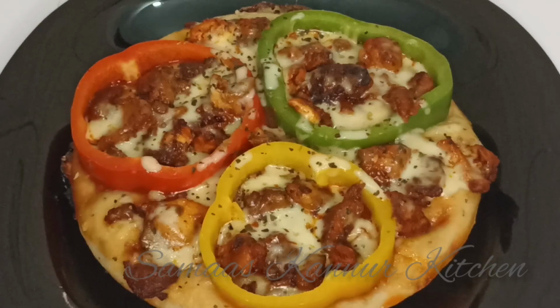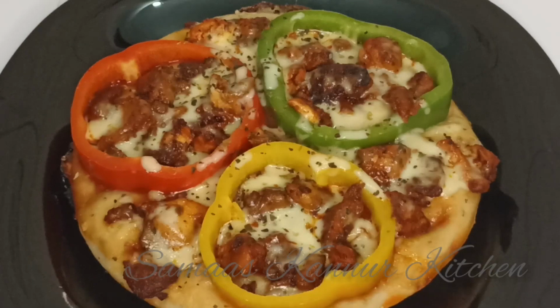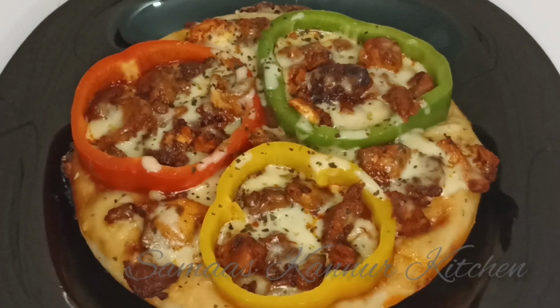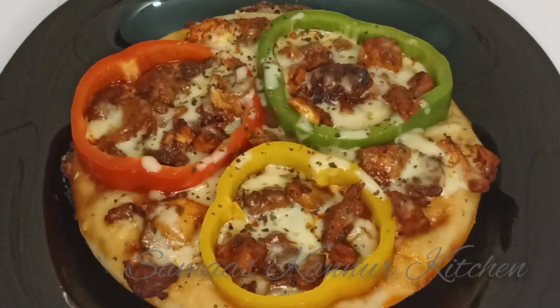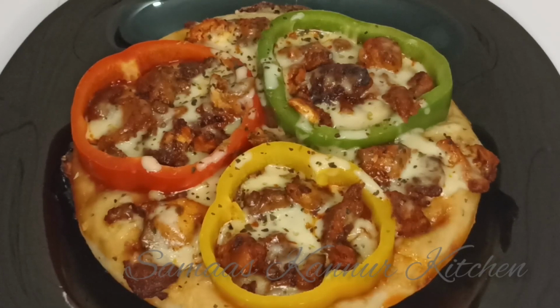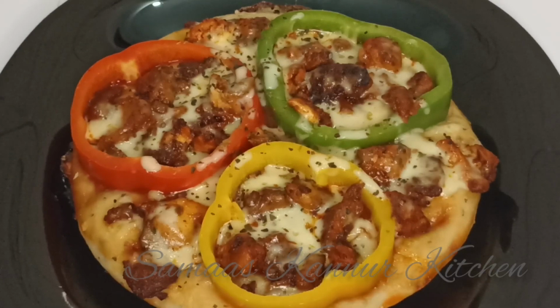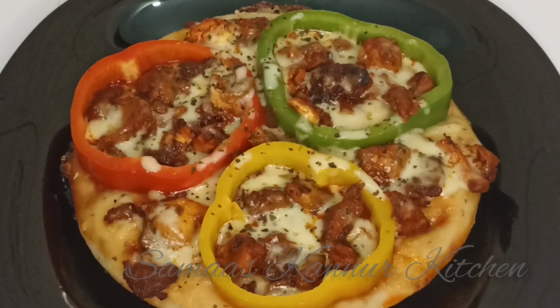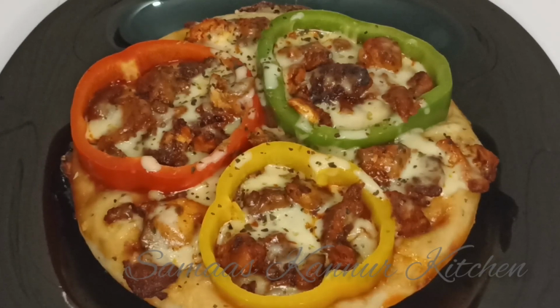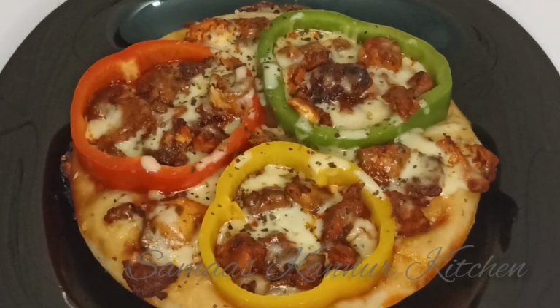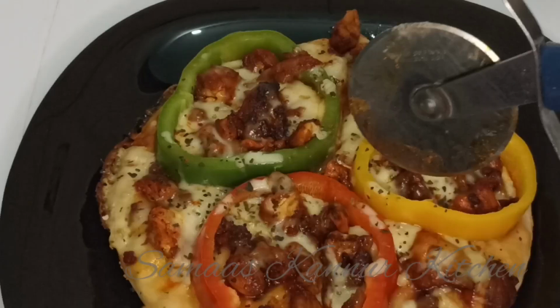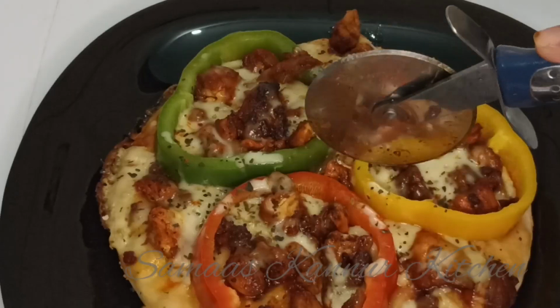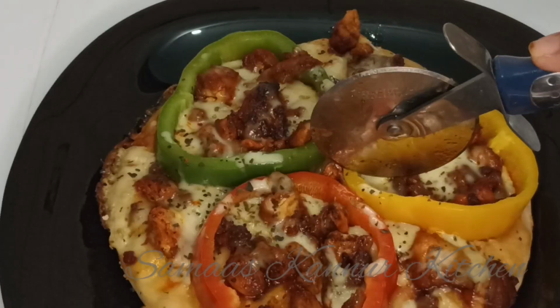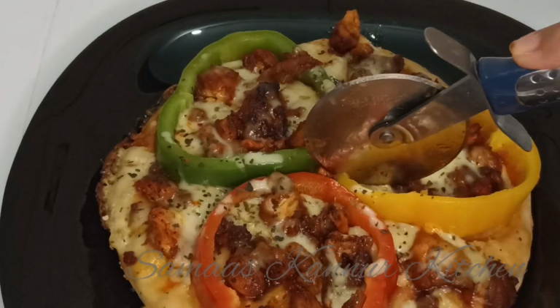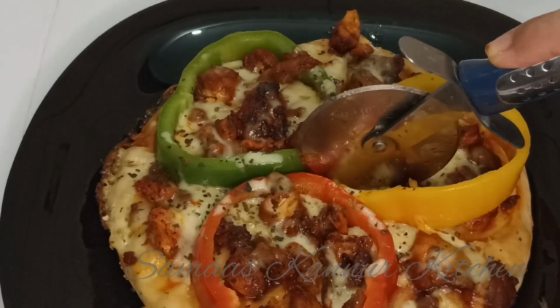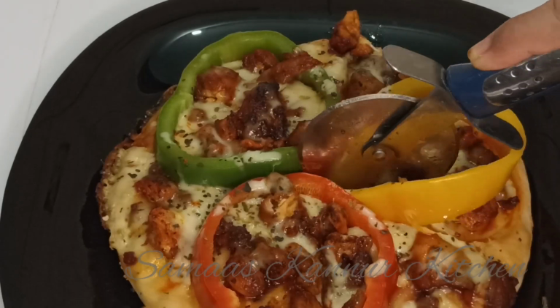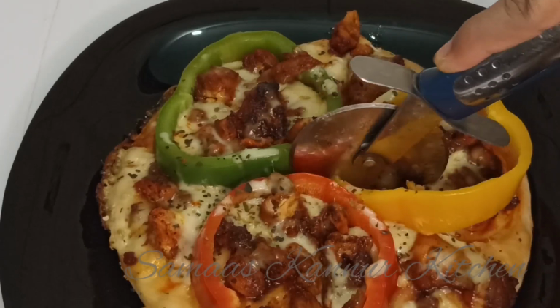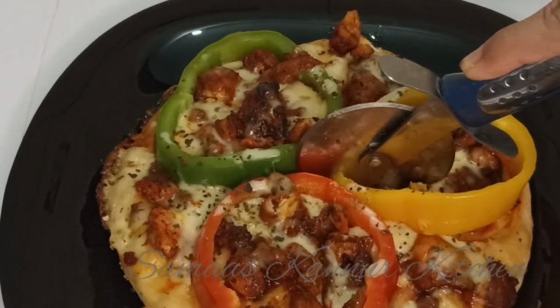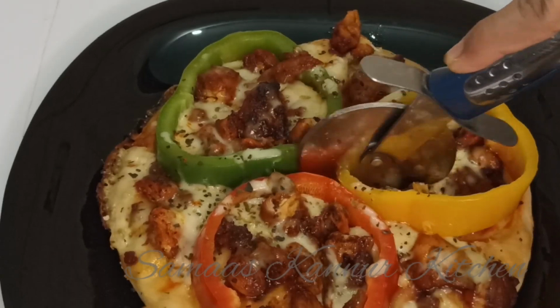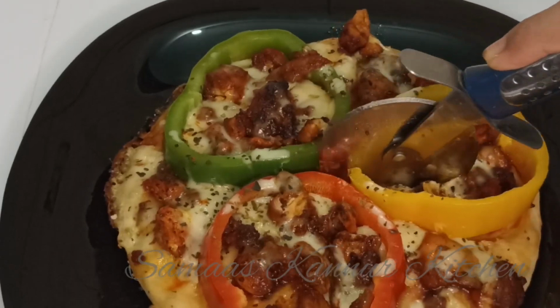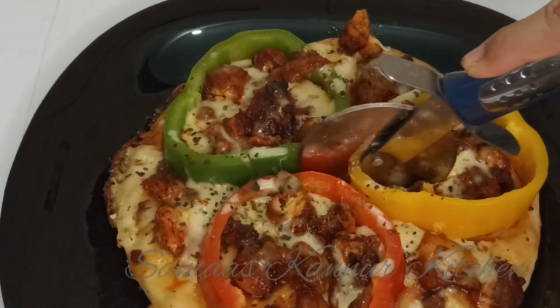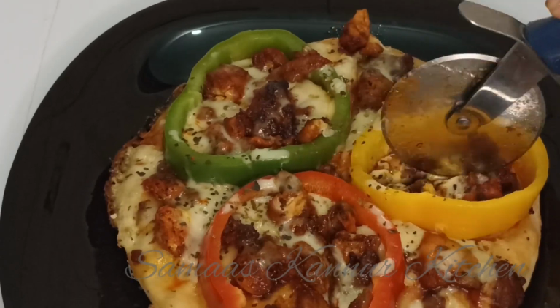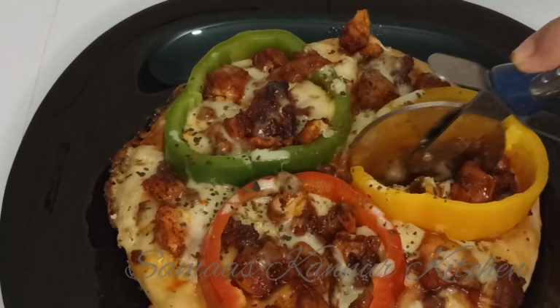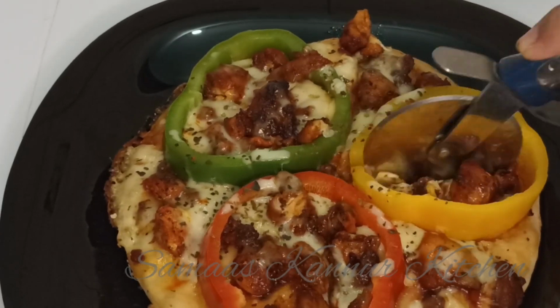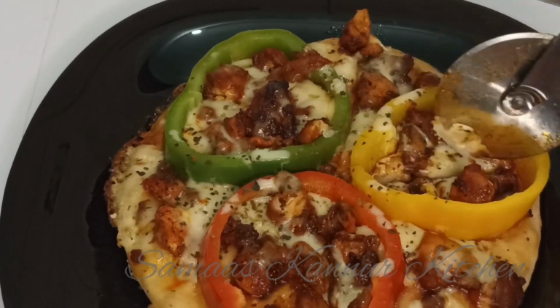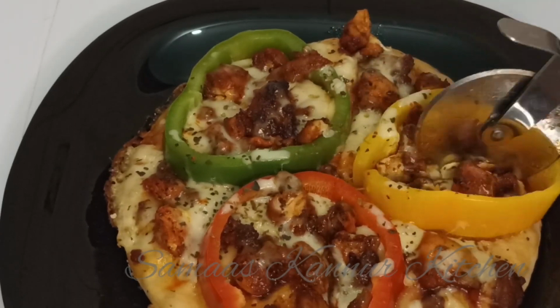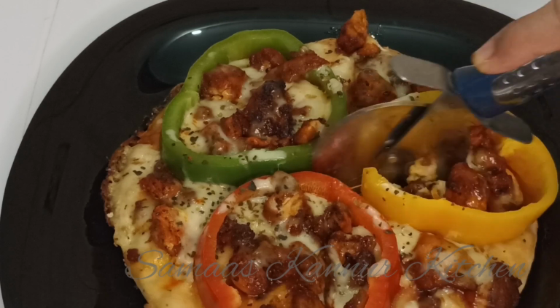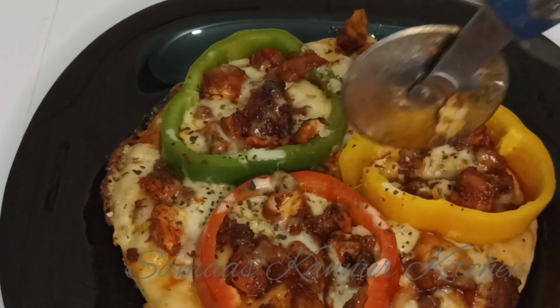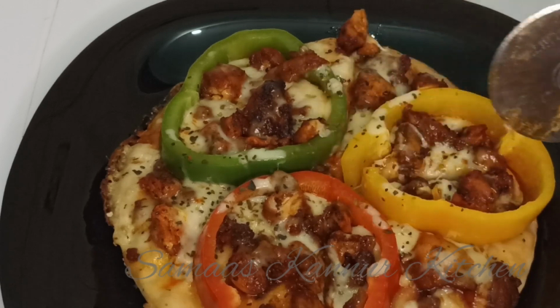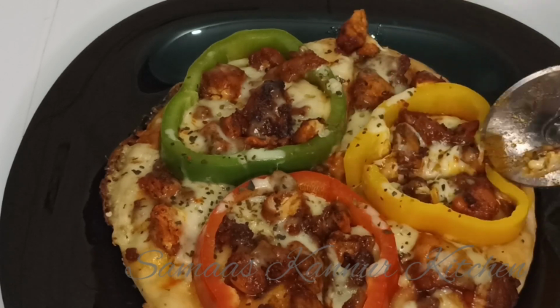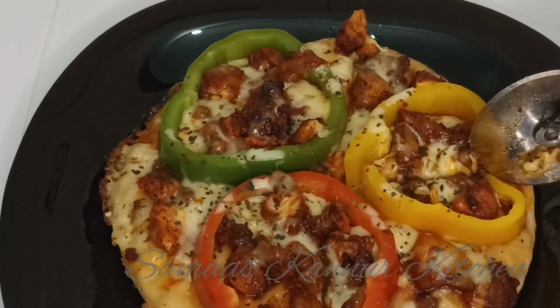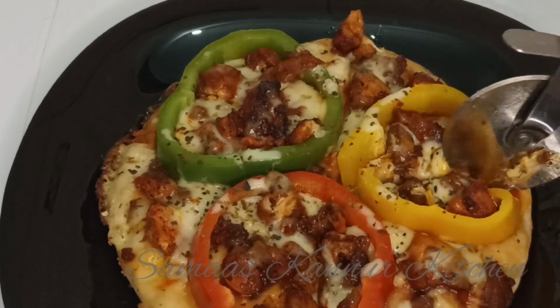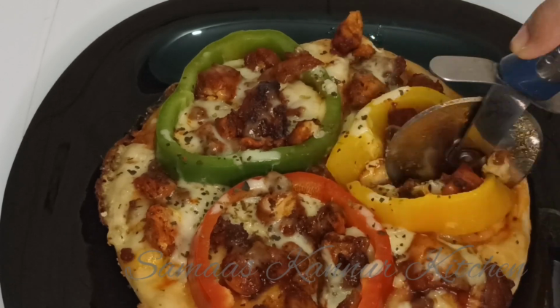Hi friends, welcome back to my channel. I am going to add a pizza recipe in the pan.